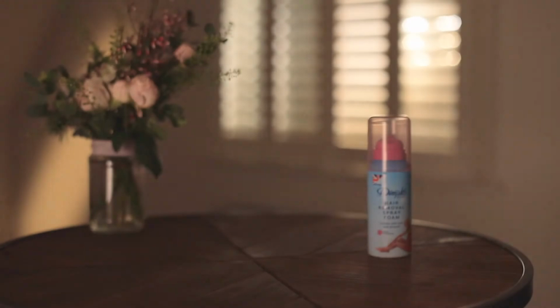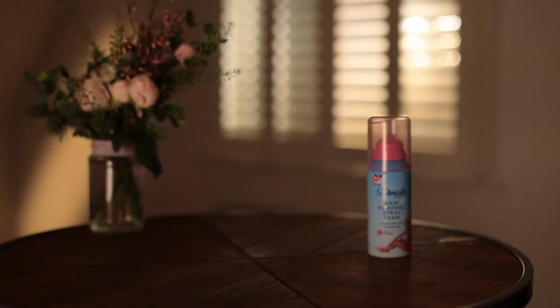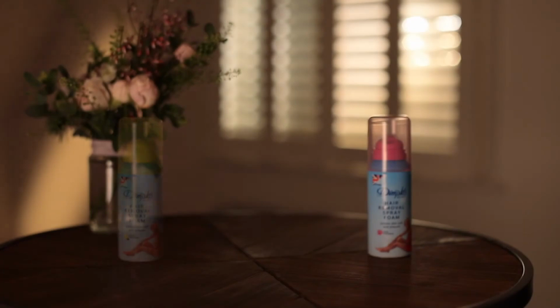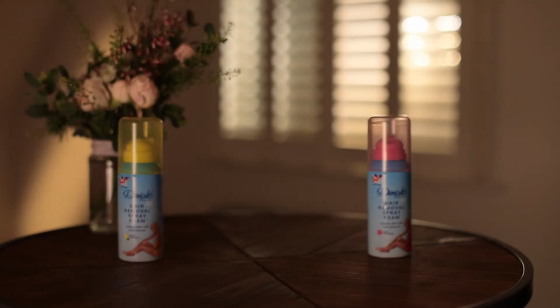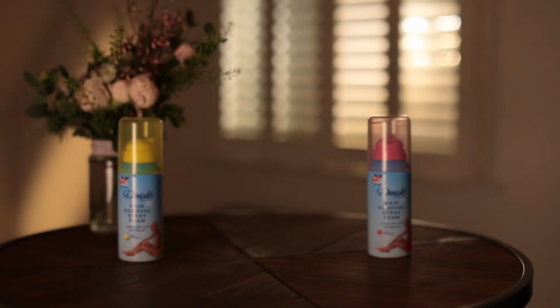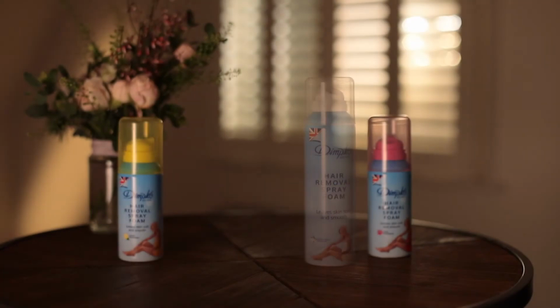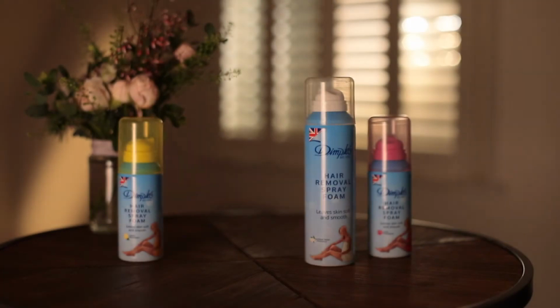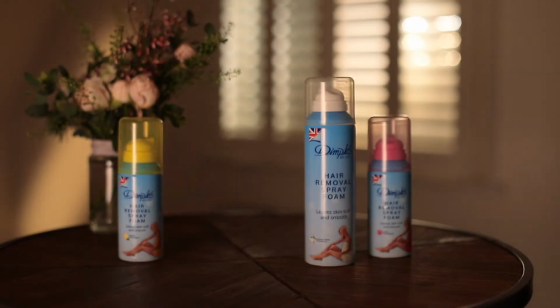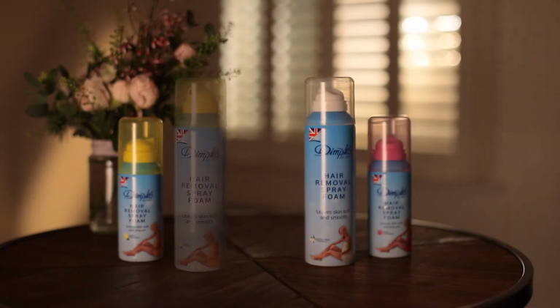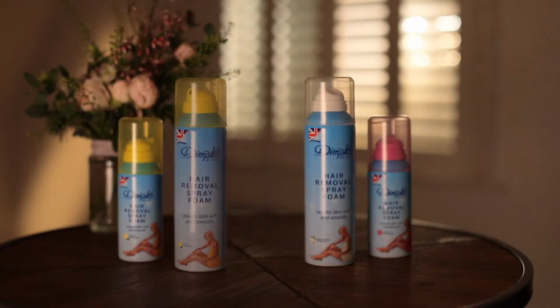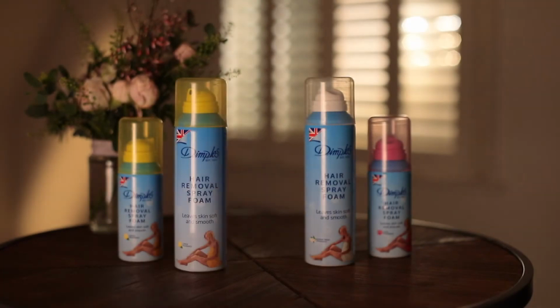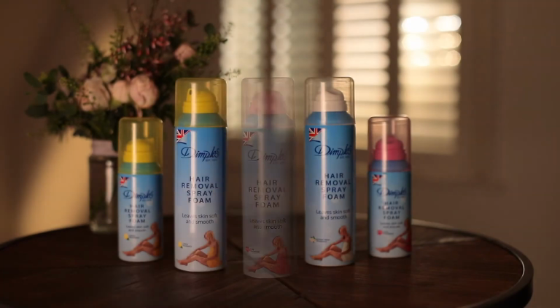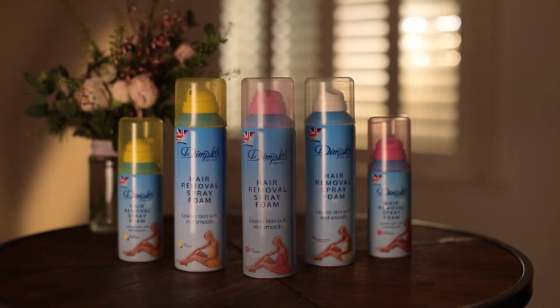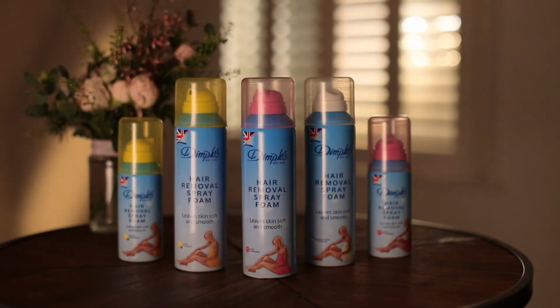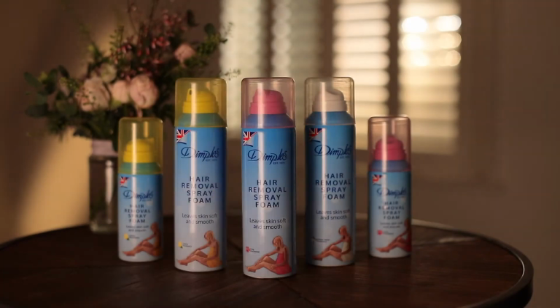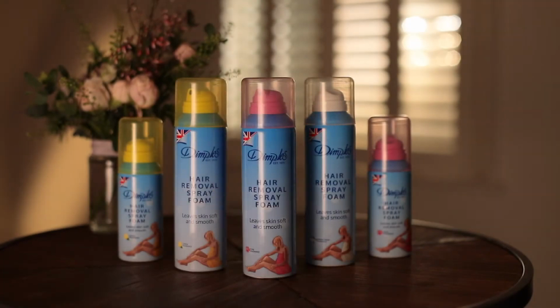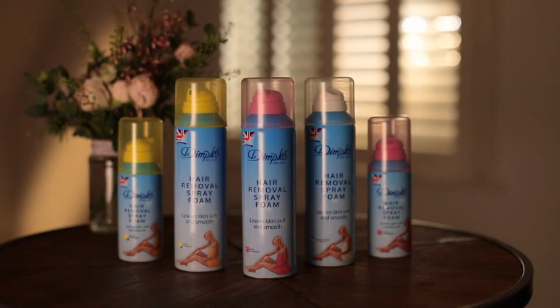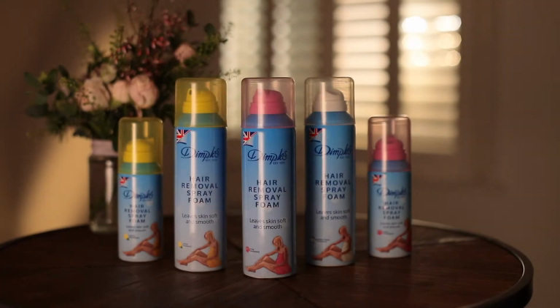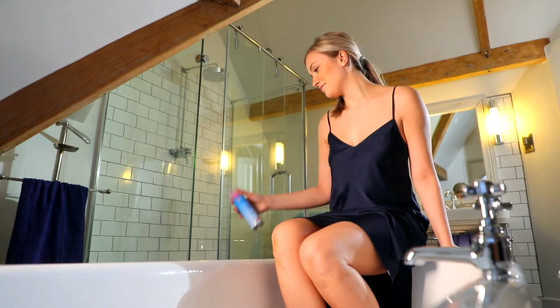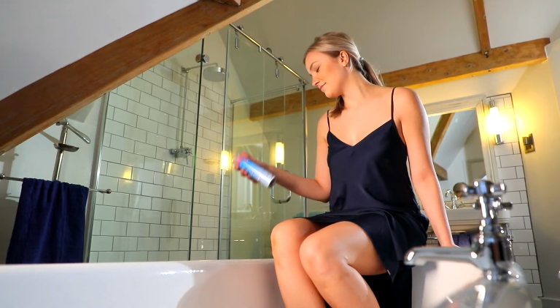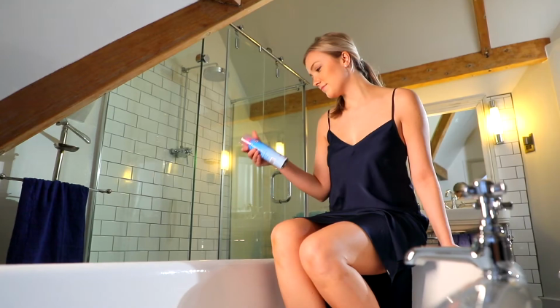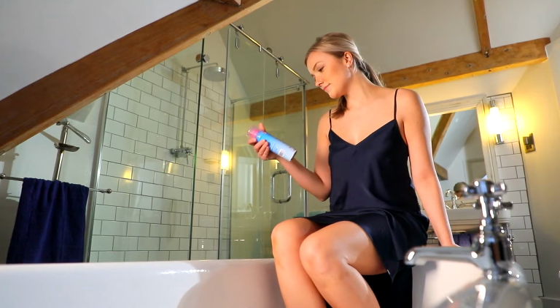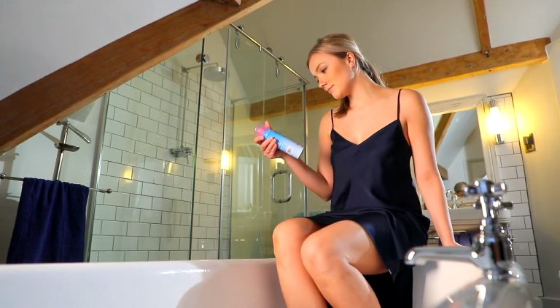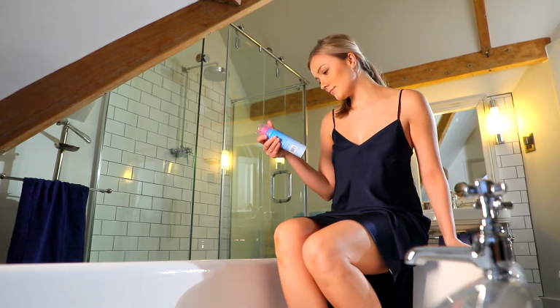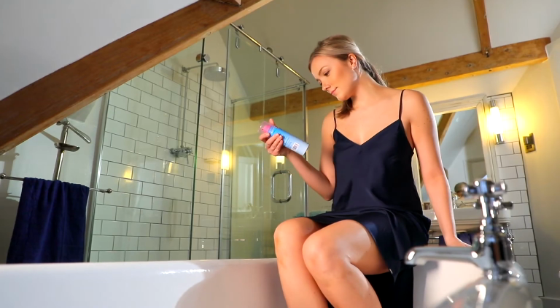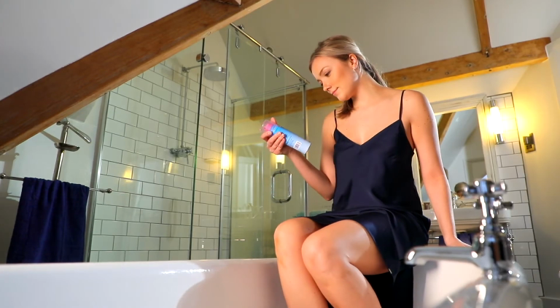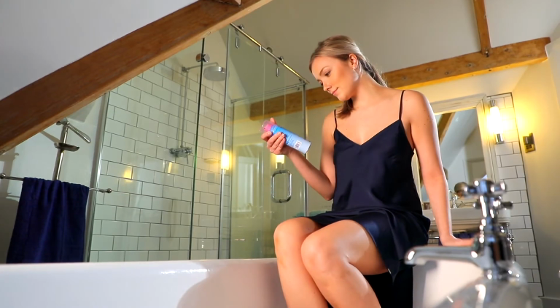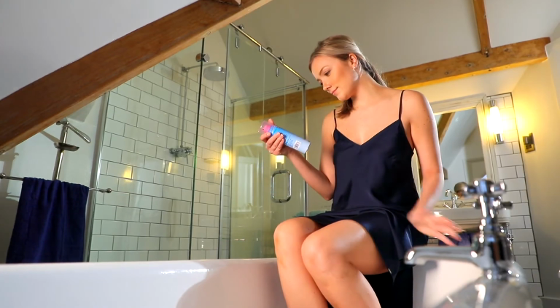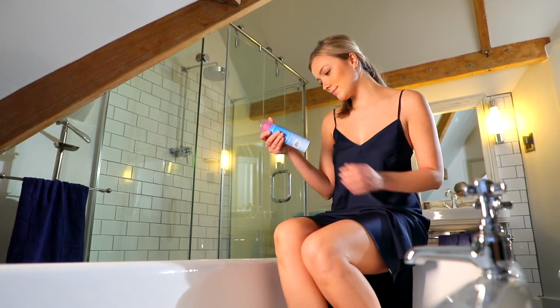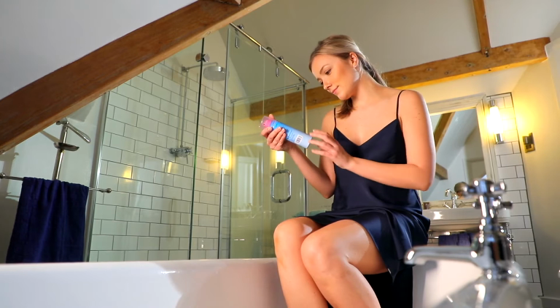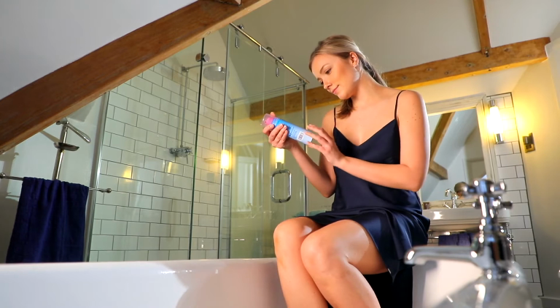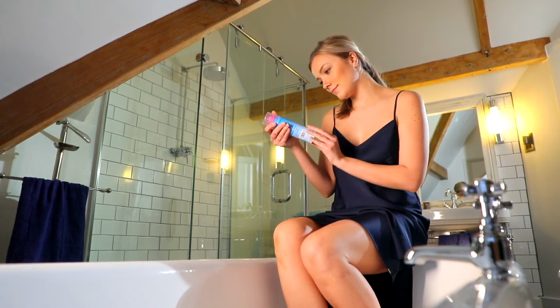Achieving touchable smooth skin has never been so easy as with Dimples hair removal spray foam.